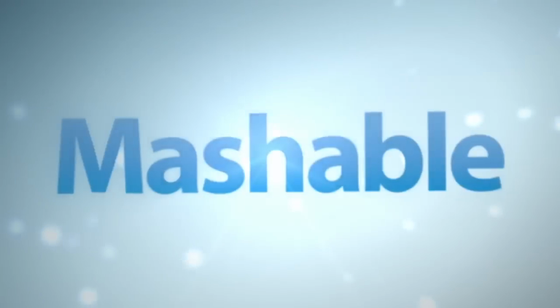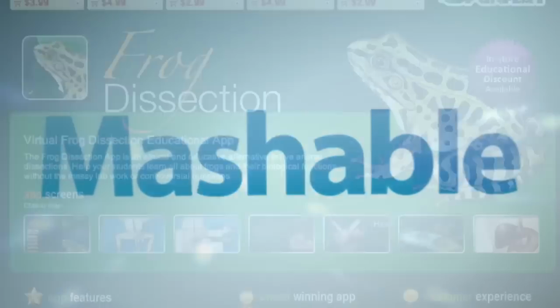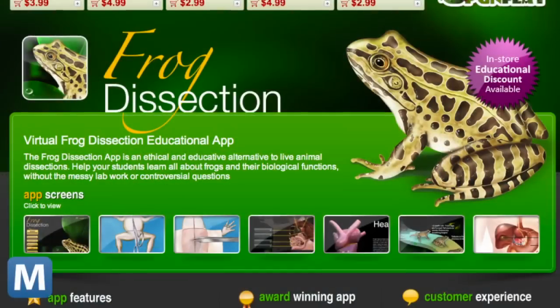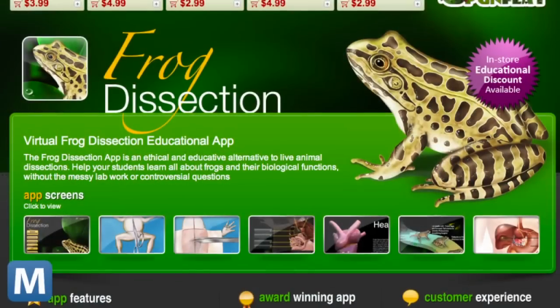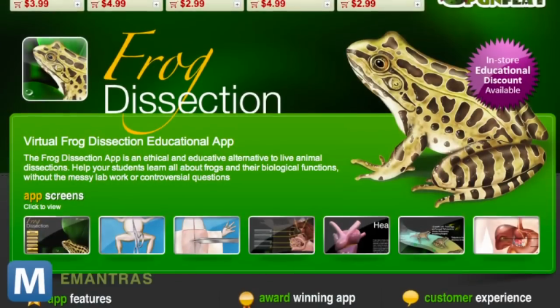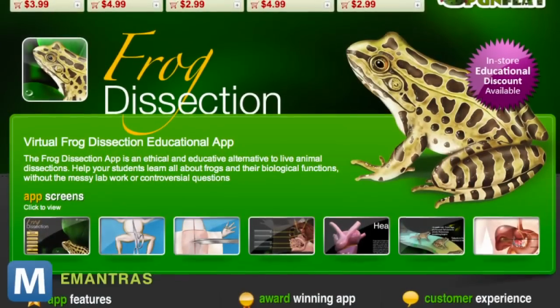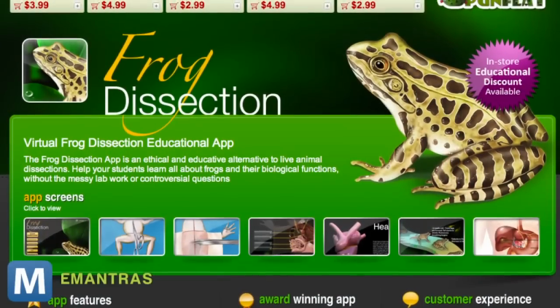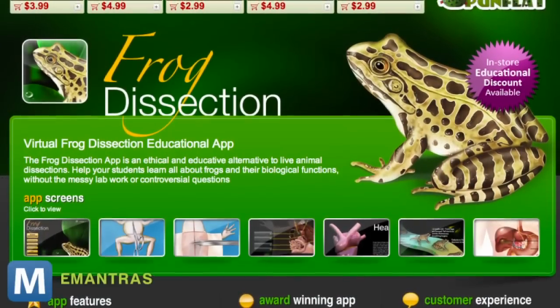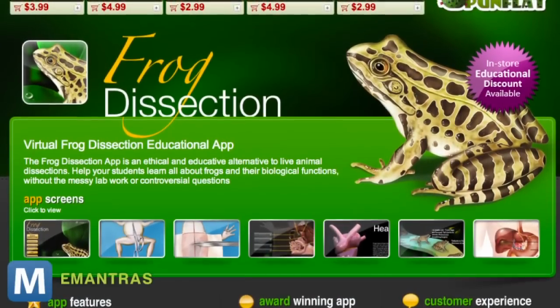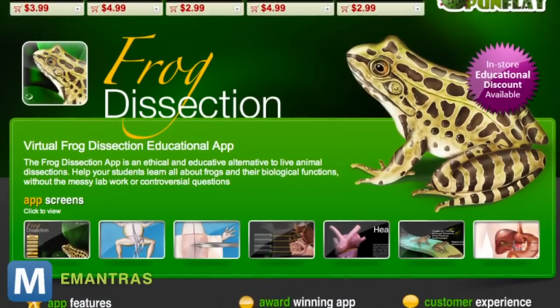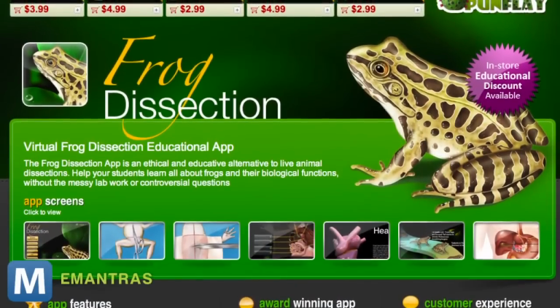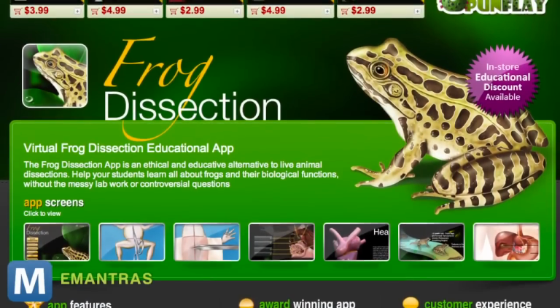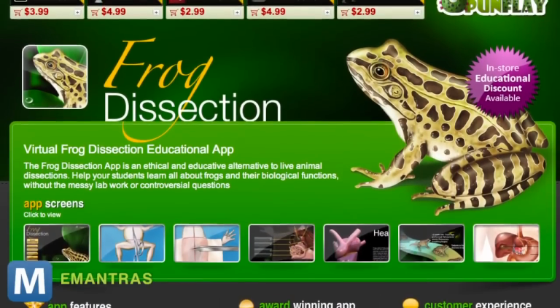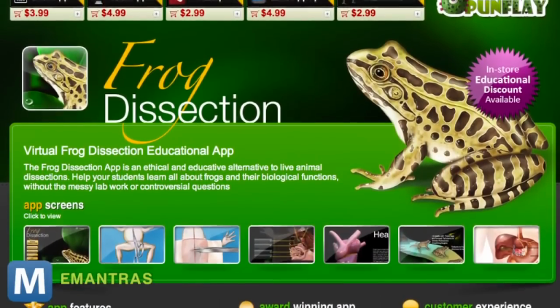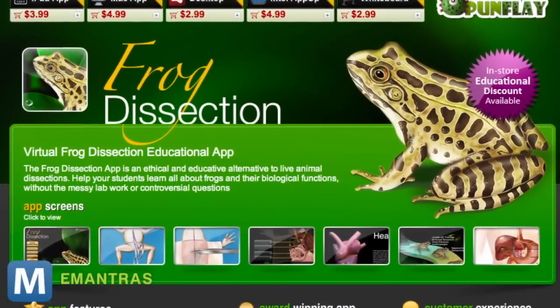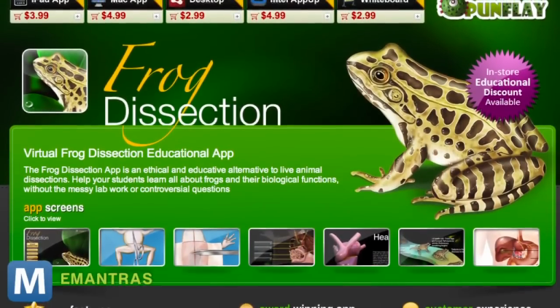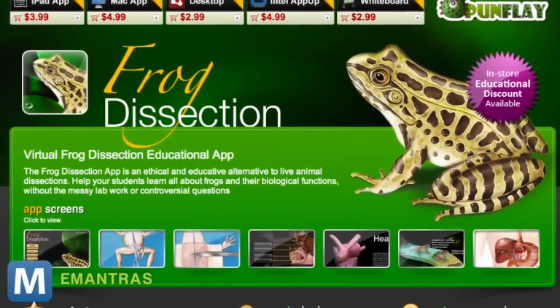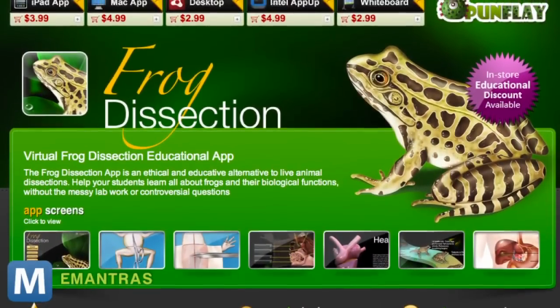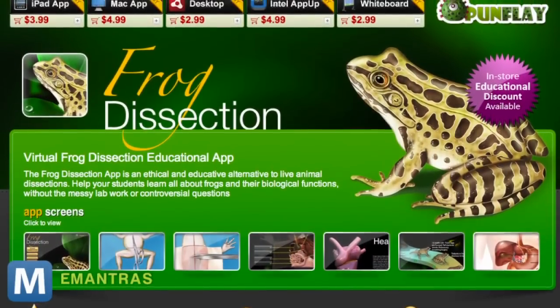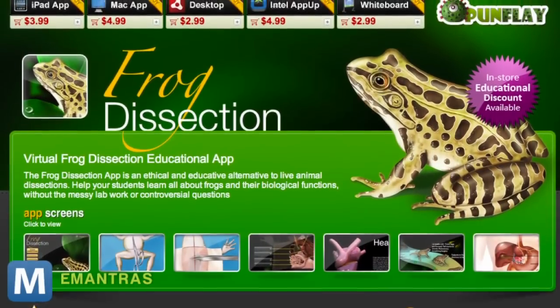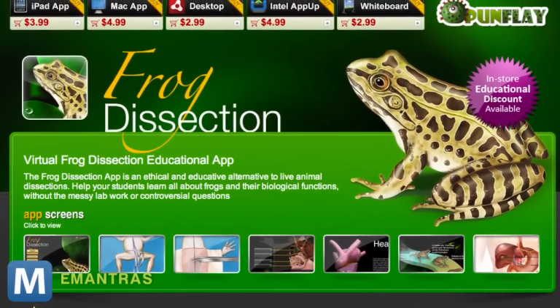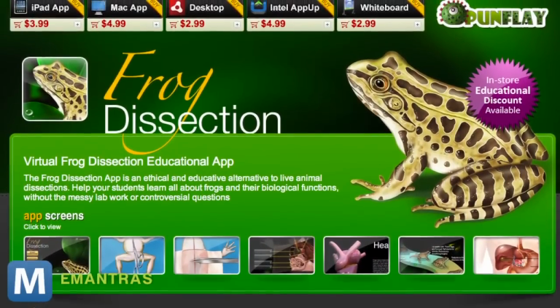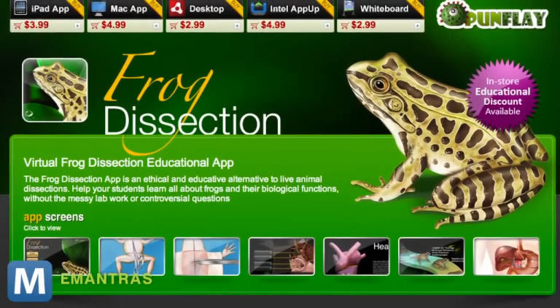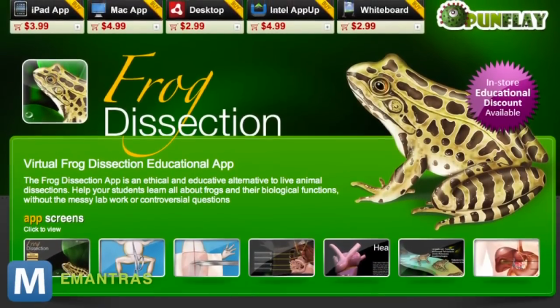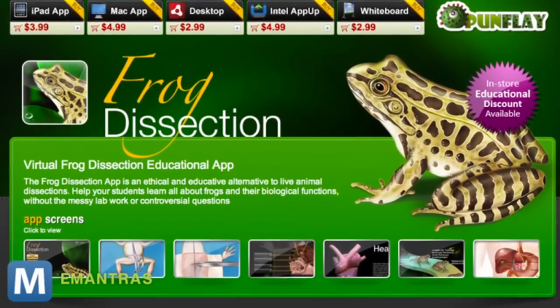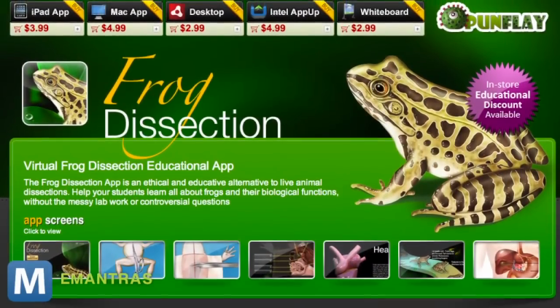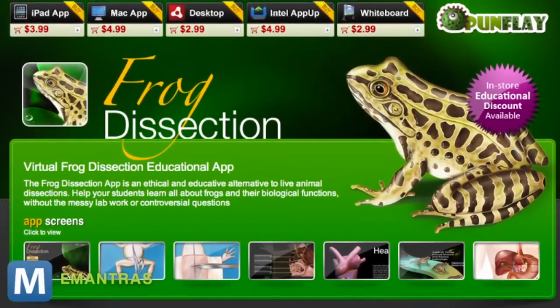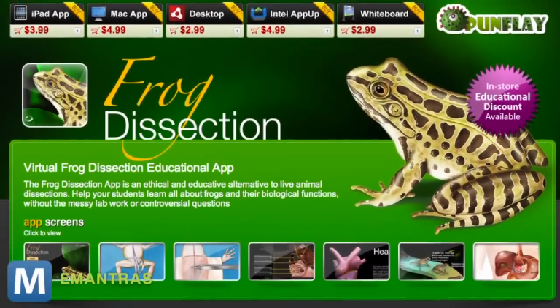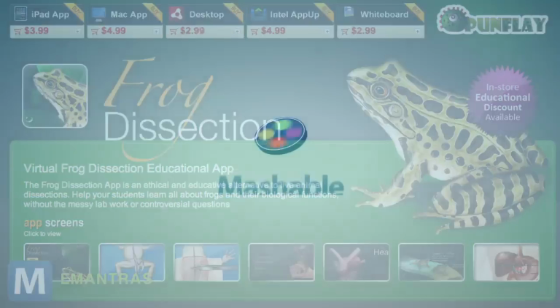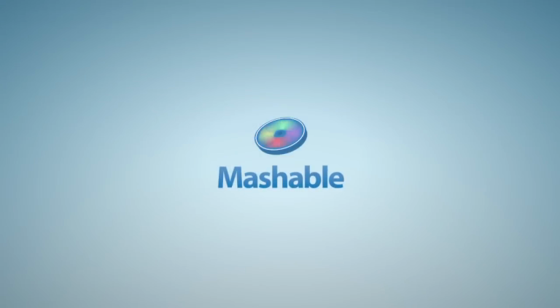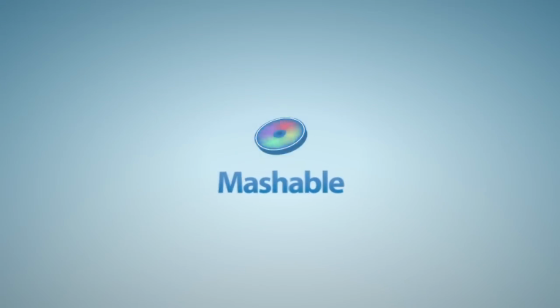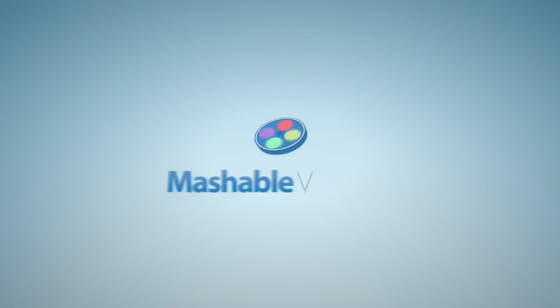The frog dissection software is available for PCs, Macs, iPads and more at frogvirtualdissection.com. For Mashable, I'm Lauren Chorus.